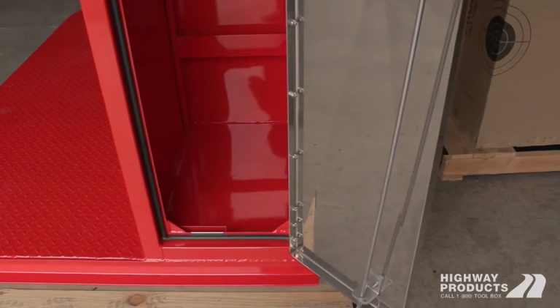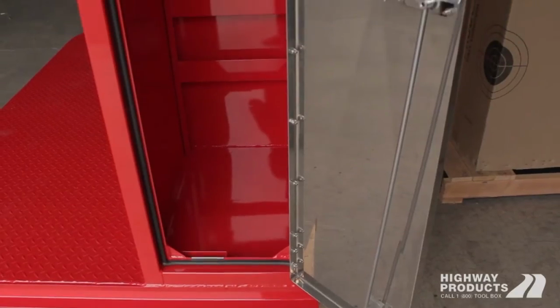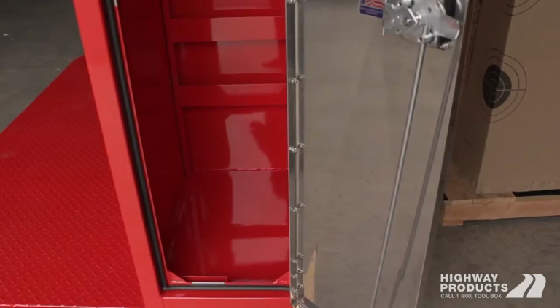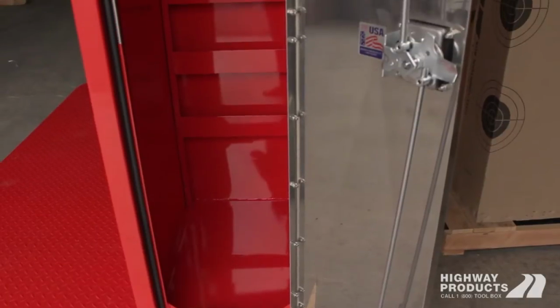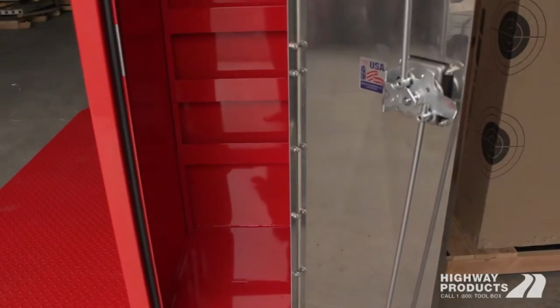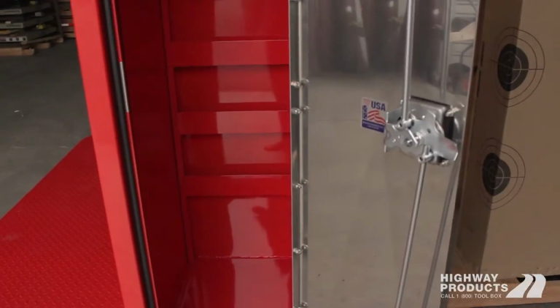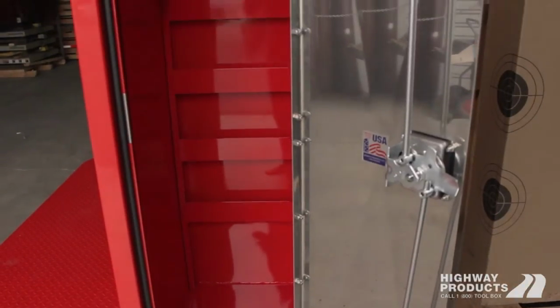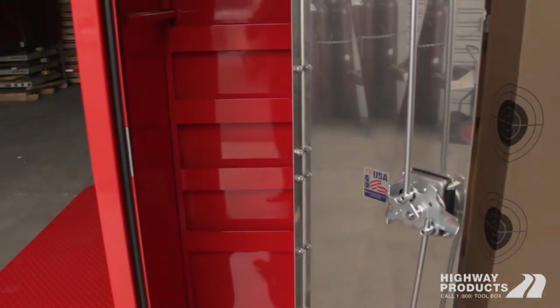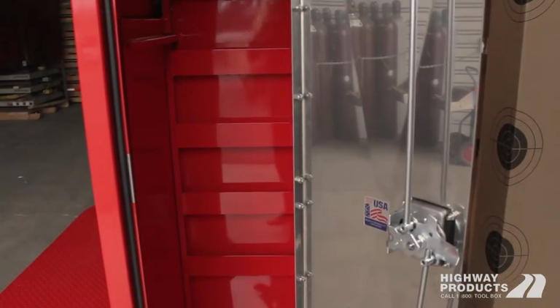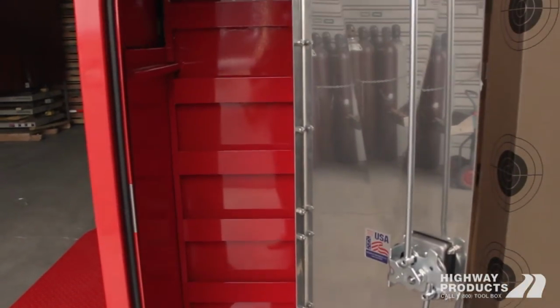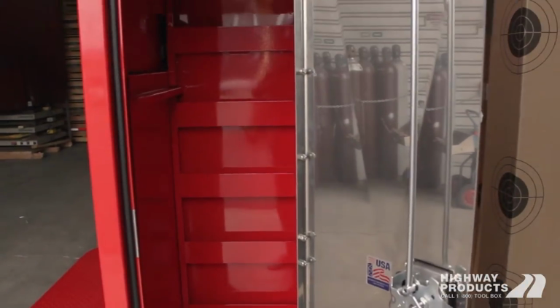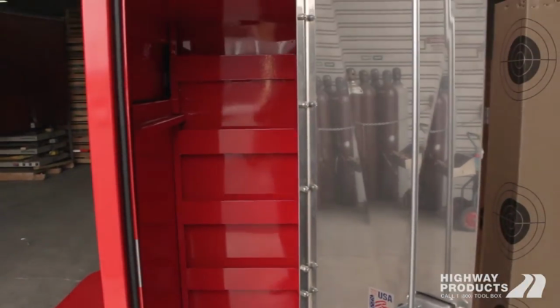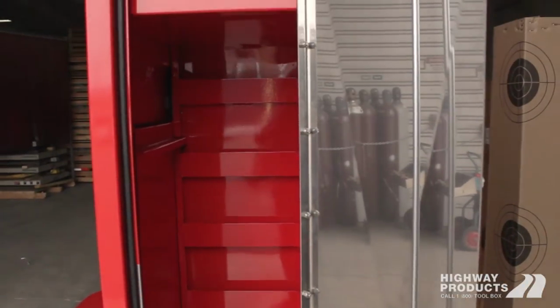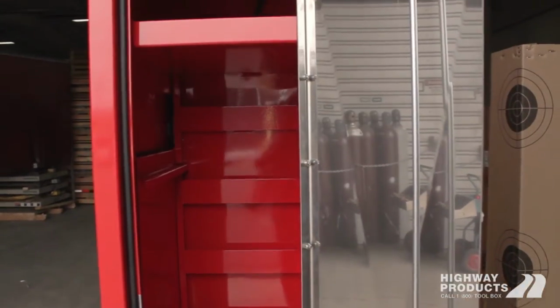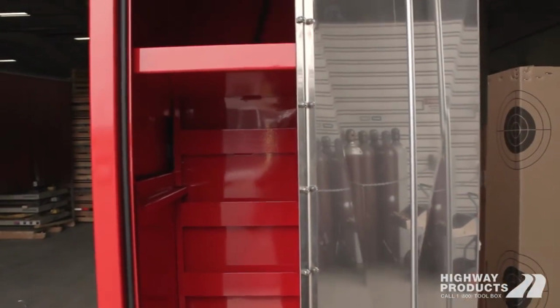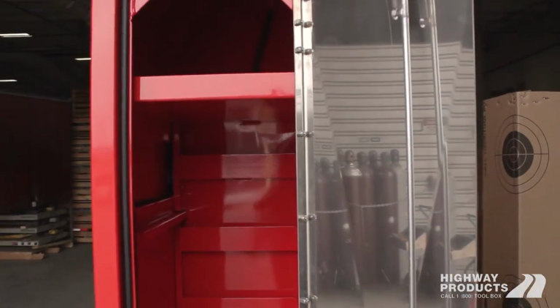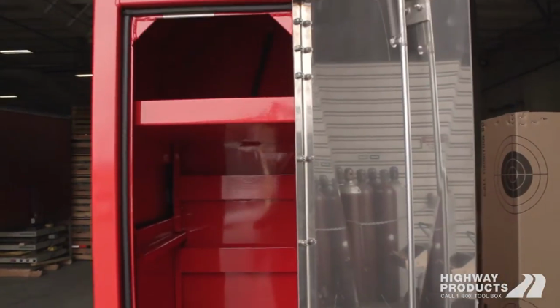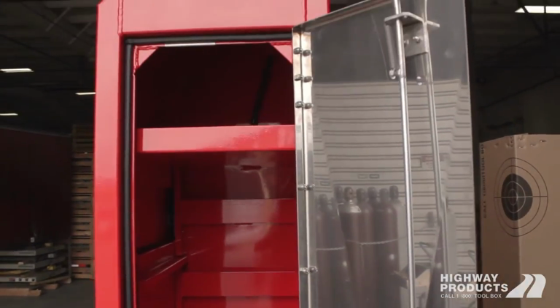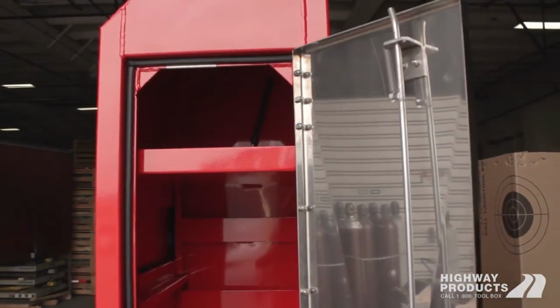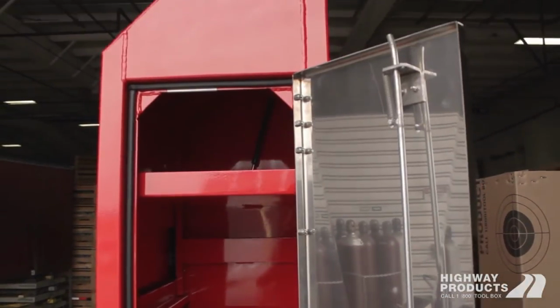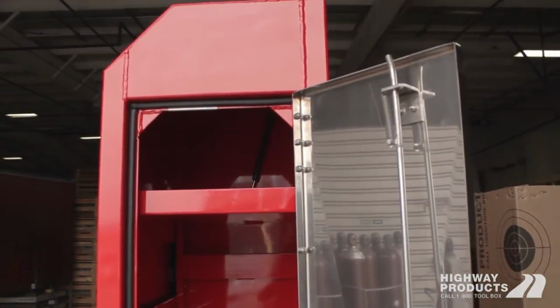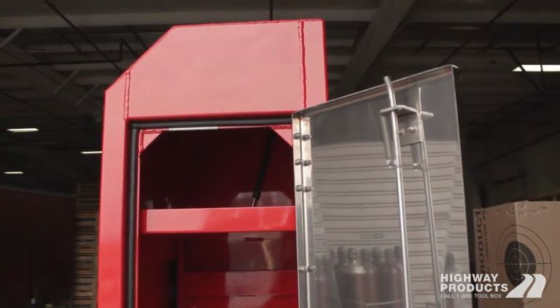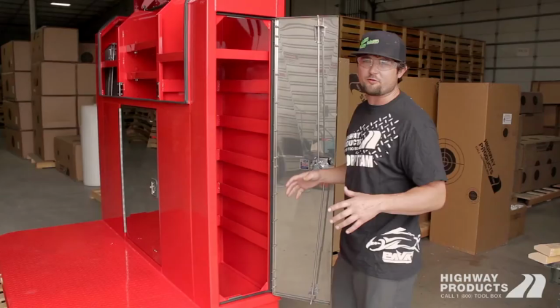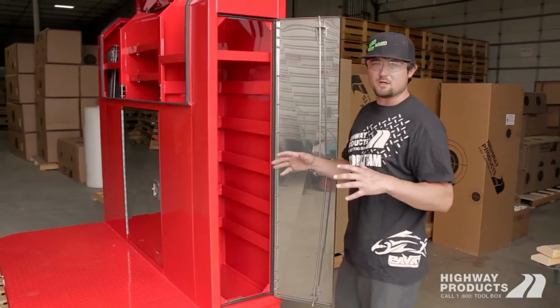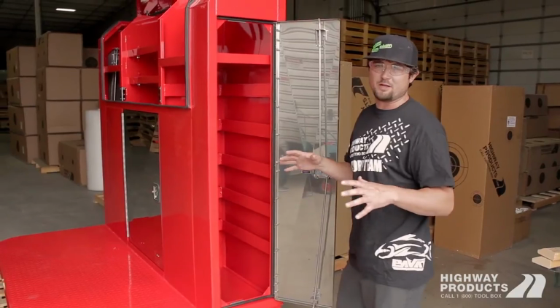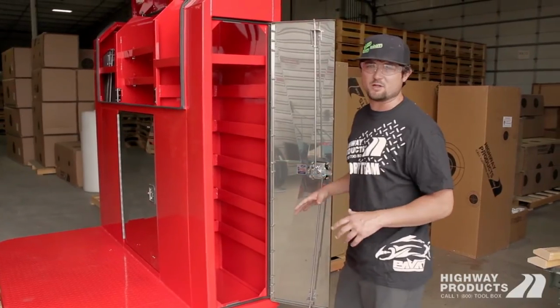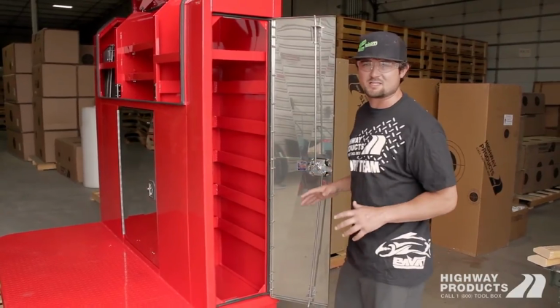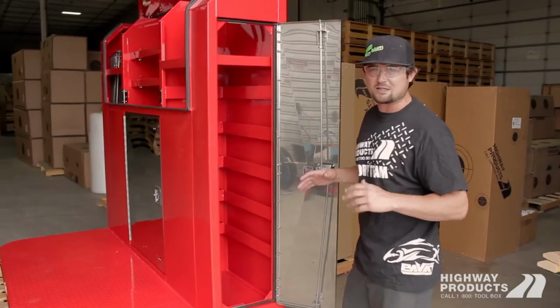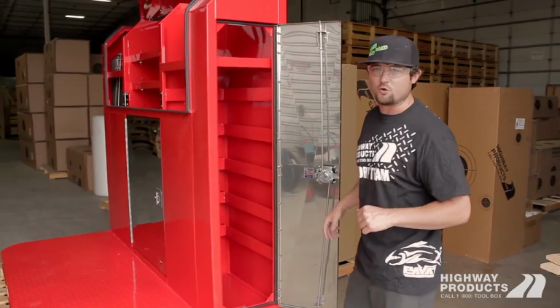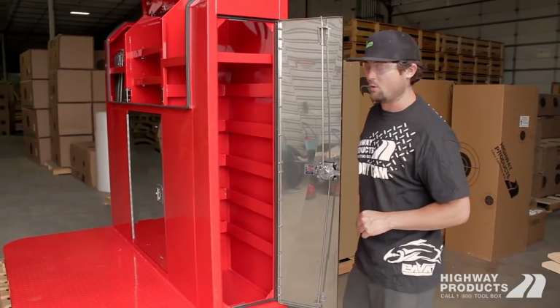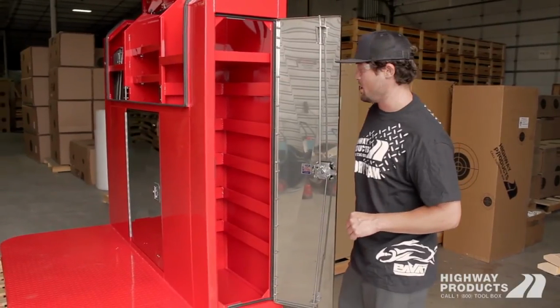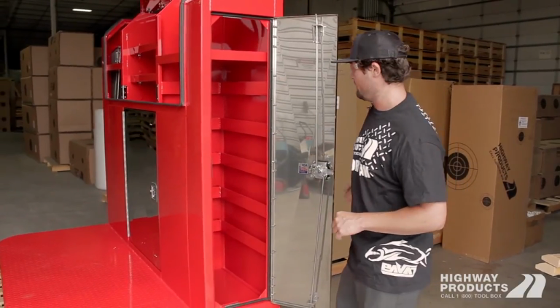We can set it up however you want. You'll actually get a print of your drum guard before we build it that you'll sign off on — we'll engineer it and you'll sign it off to make sure it's exactly the way you want it.